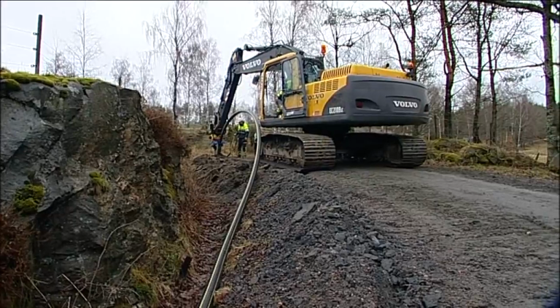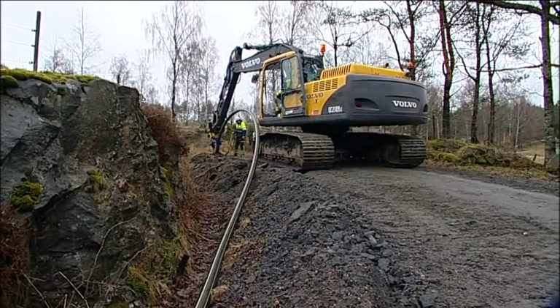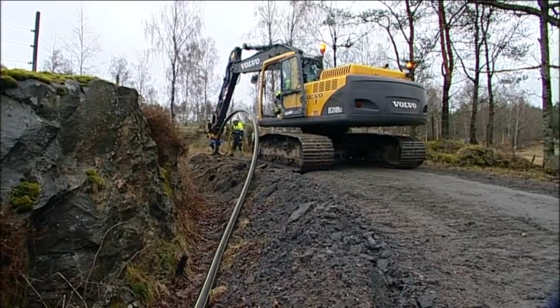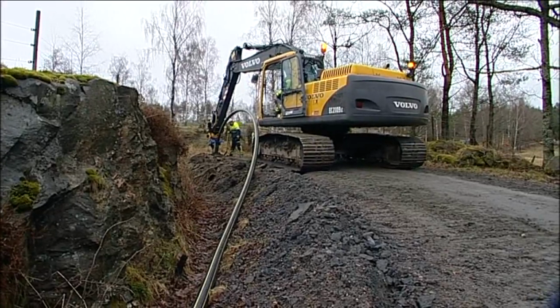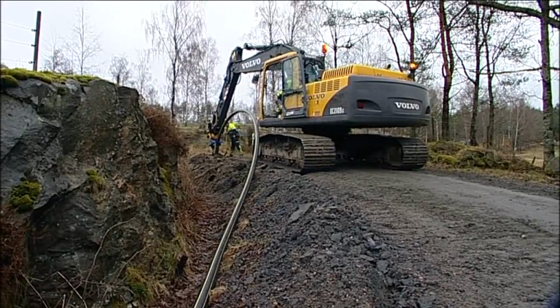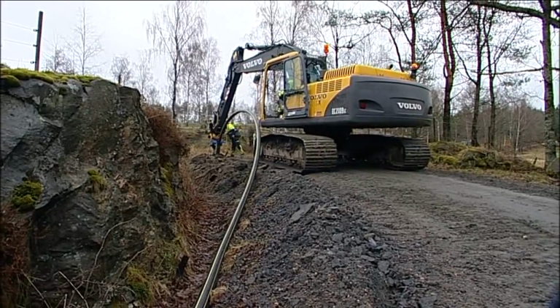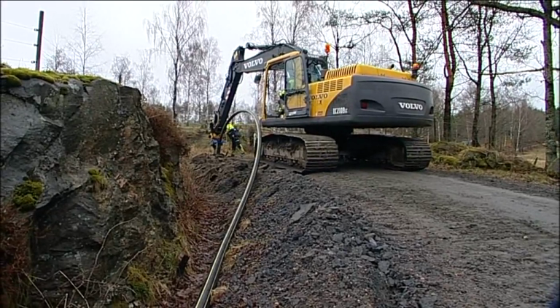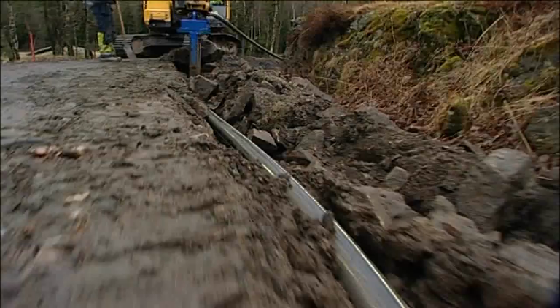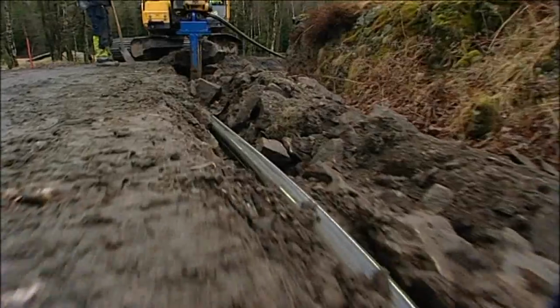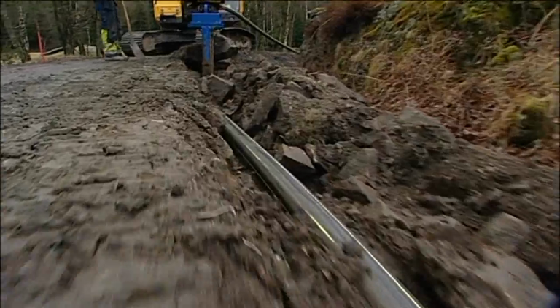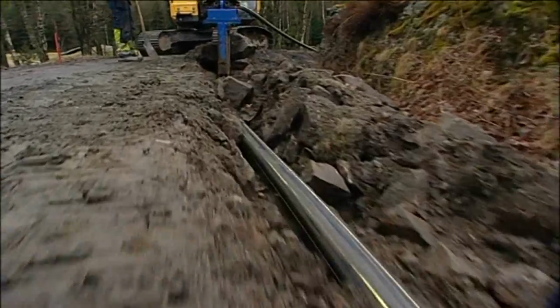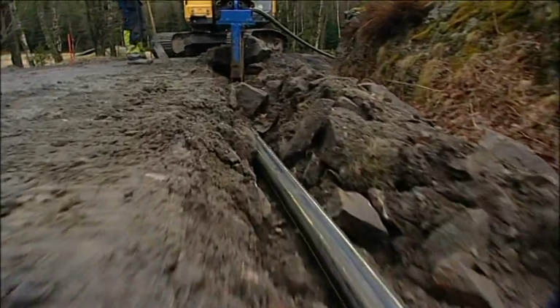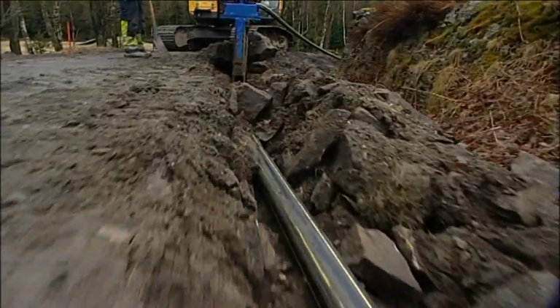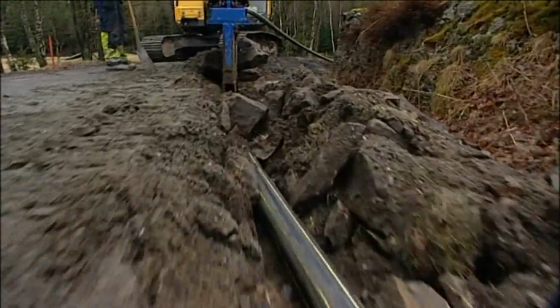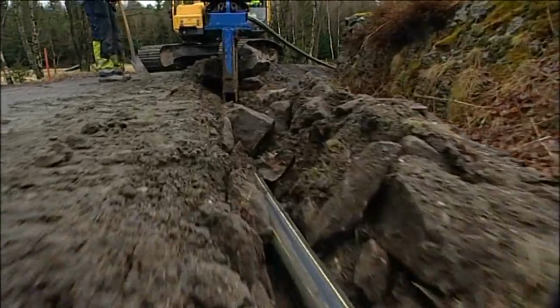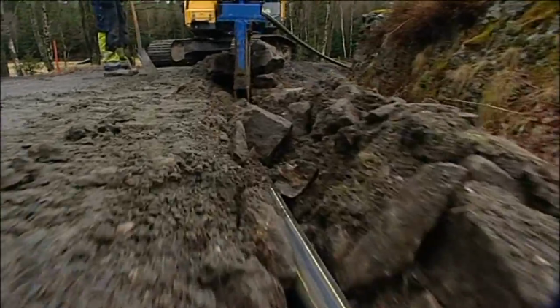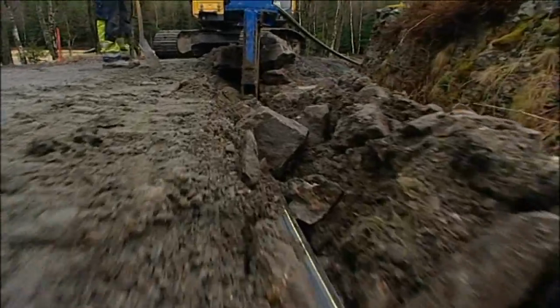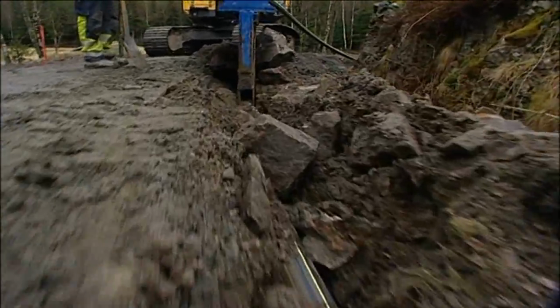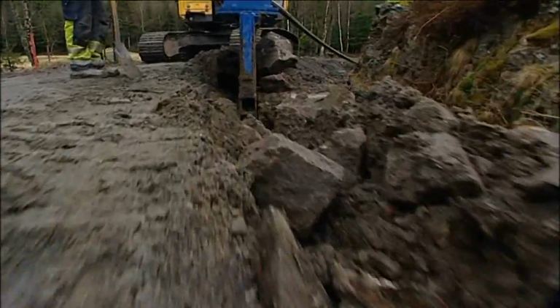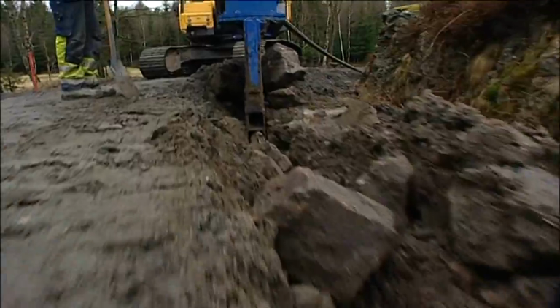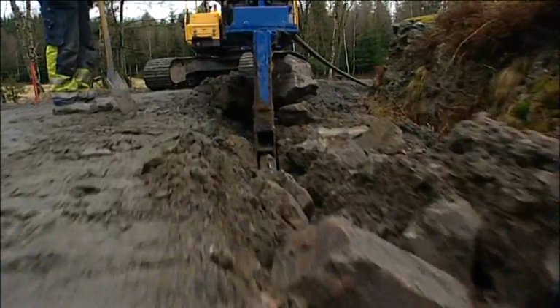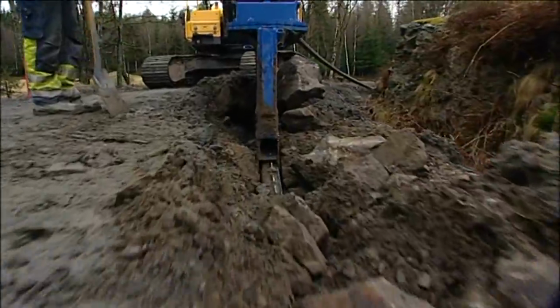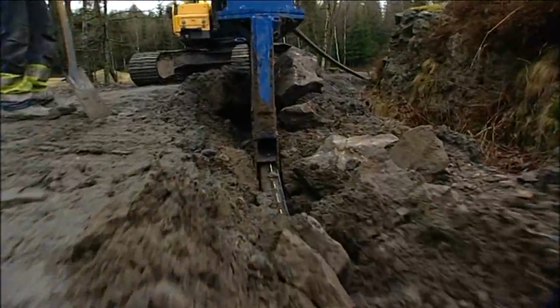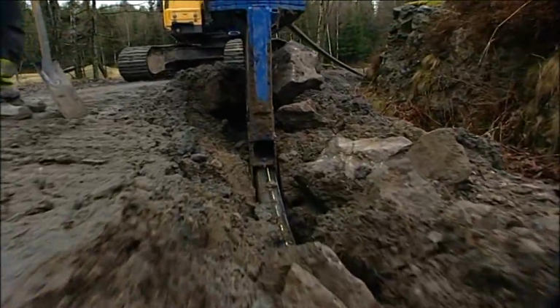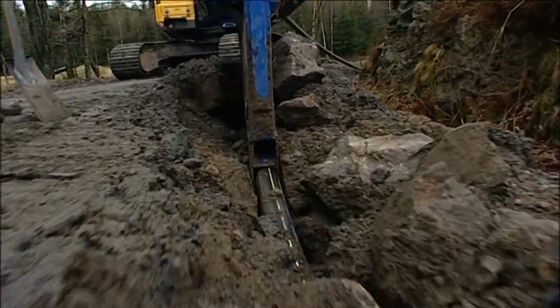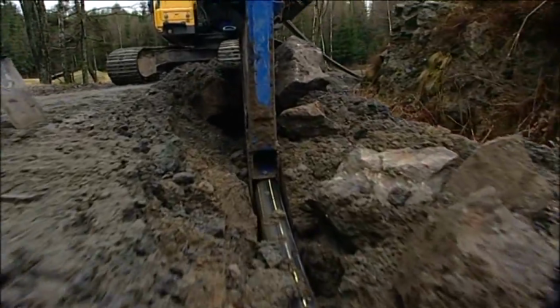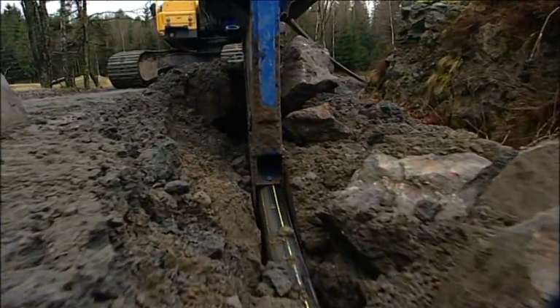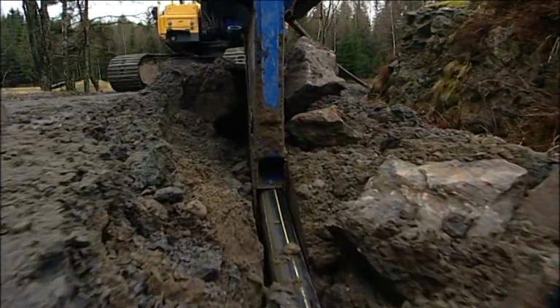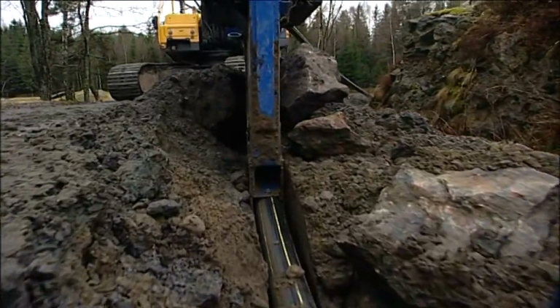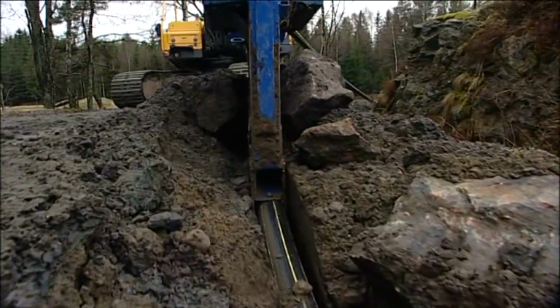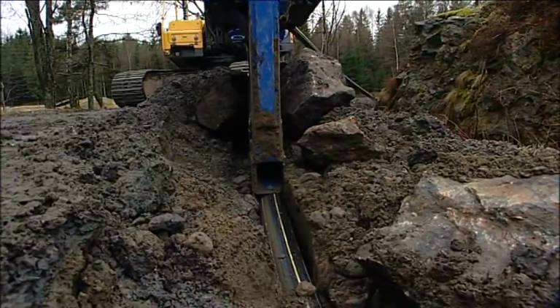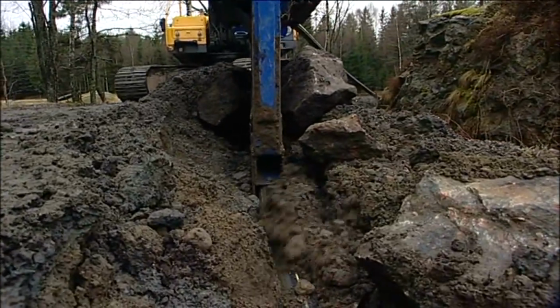The pipe can cope with high load pressure and is, in these conditions, classified for an infill of only 15 centimetres.